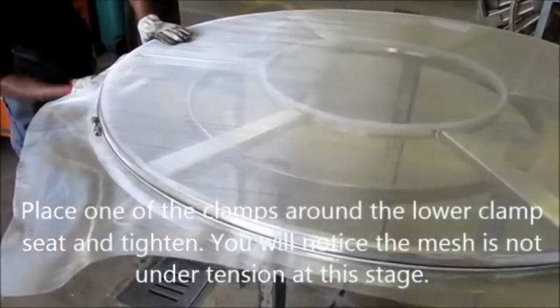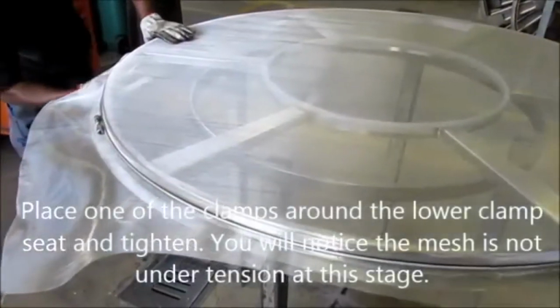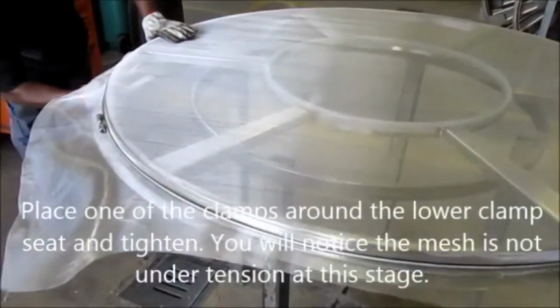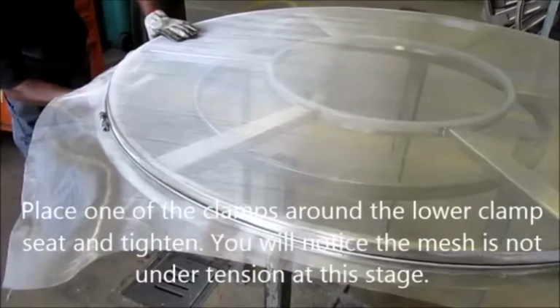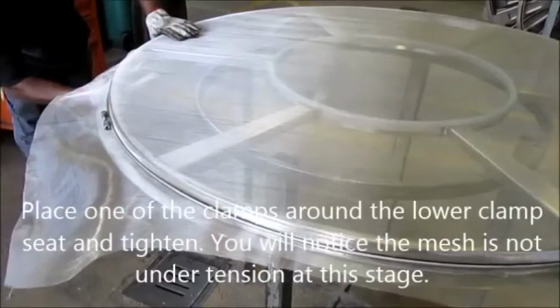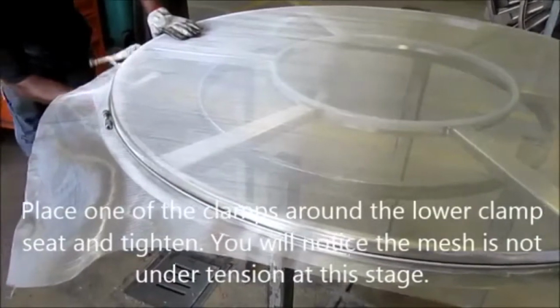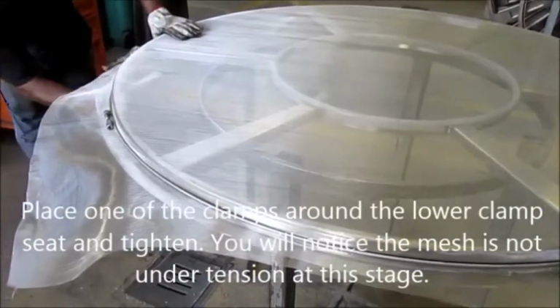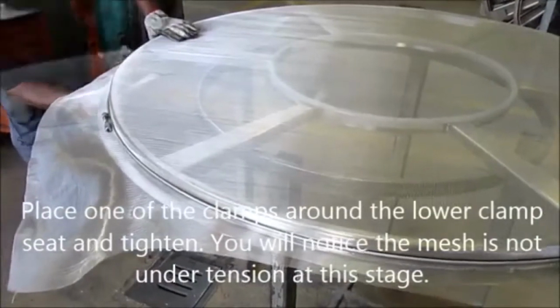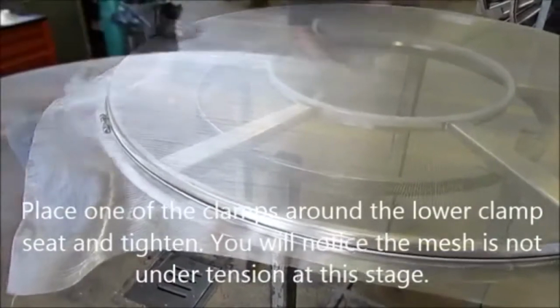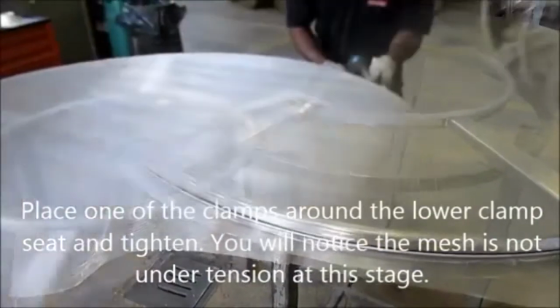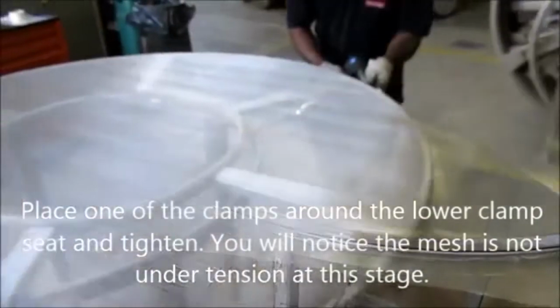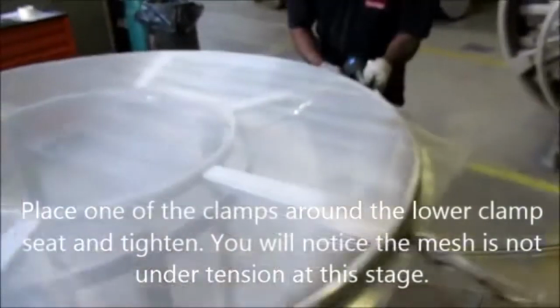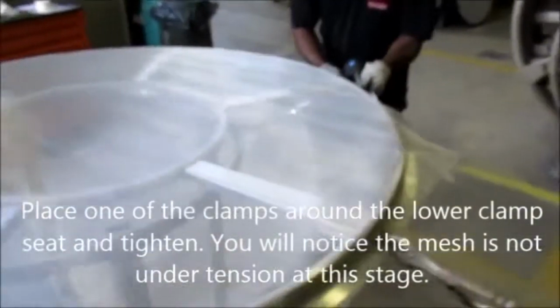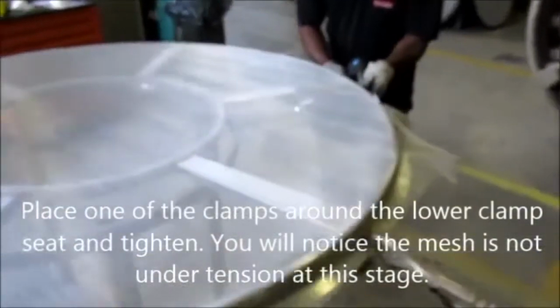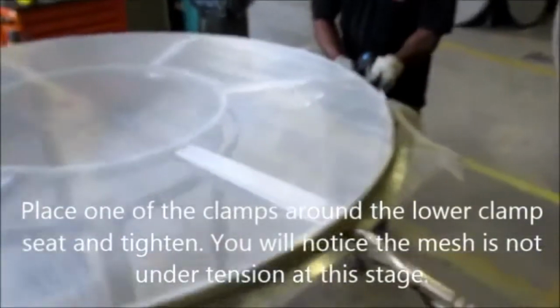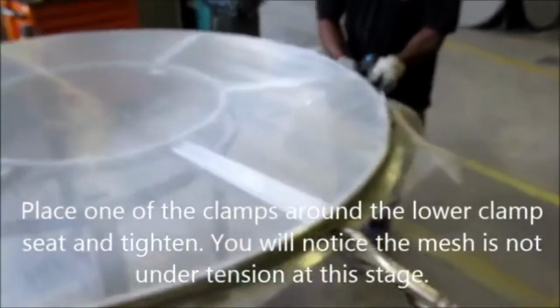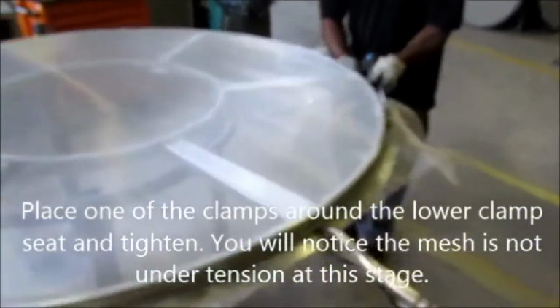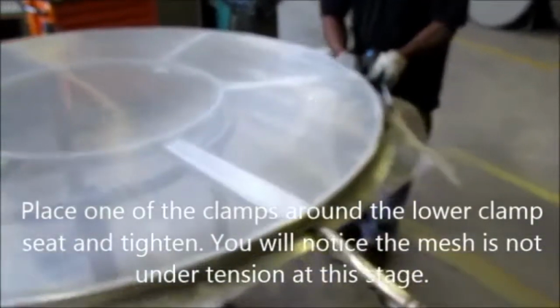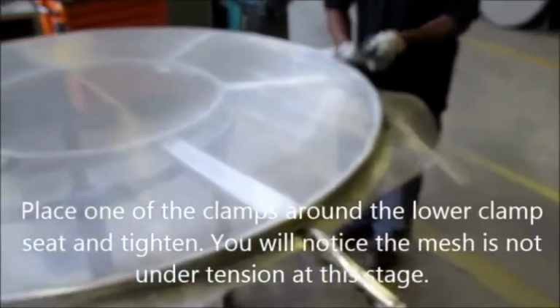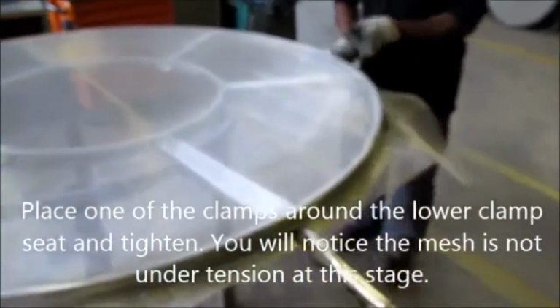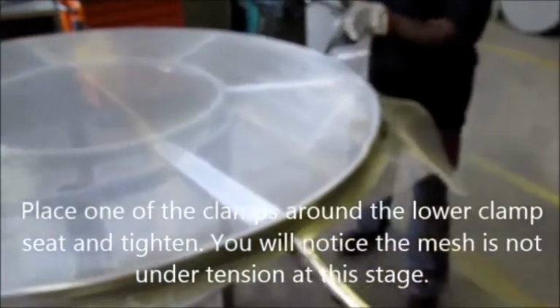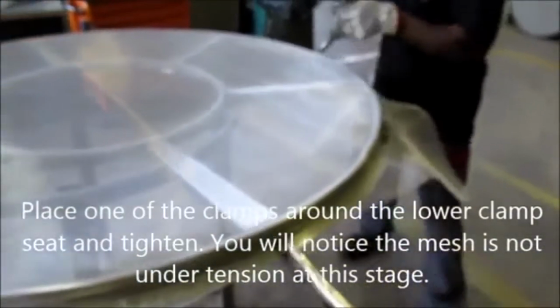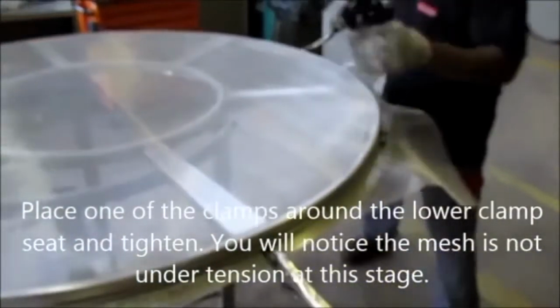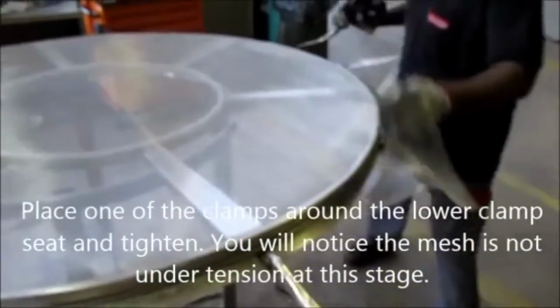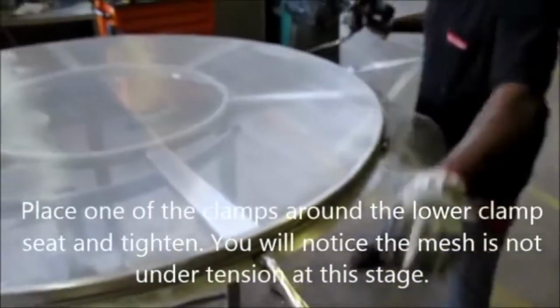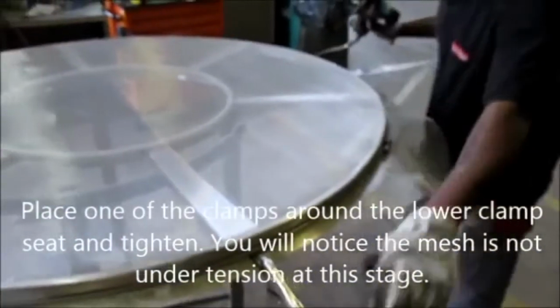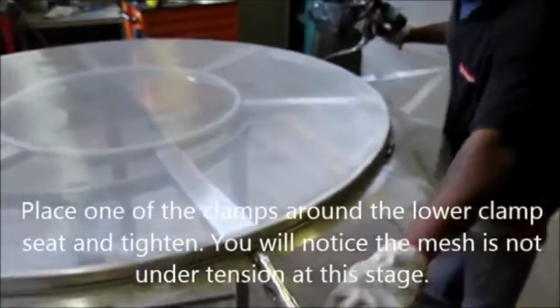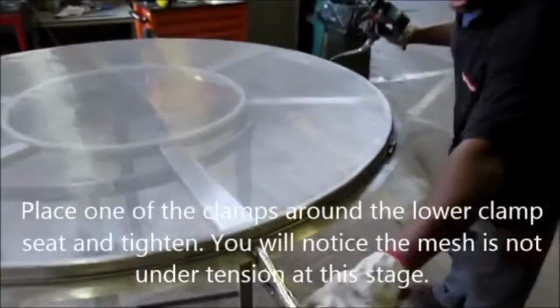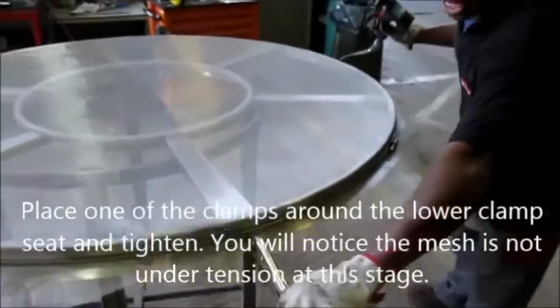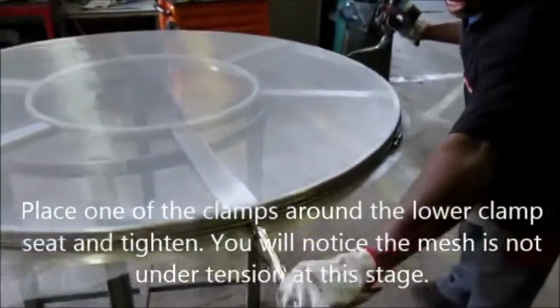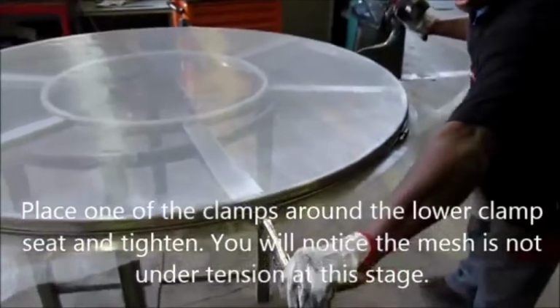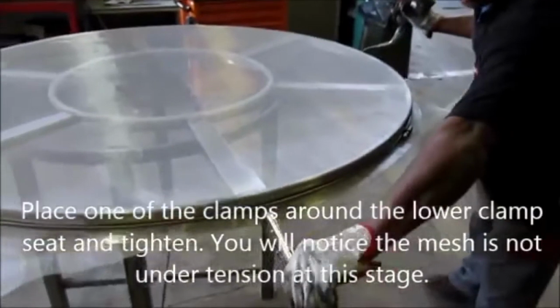Place one of the clamps around the lower clamp seat and tighten. You will notice the mesh is not under tension at this stage.